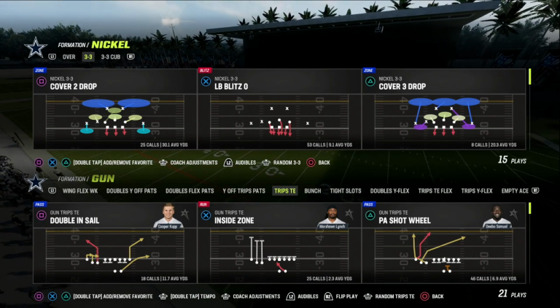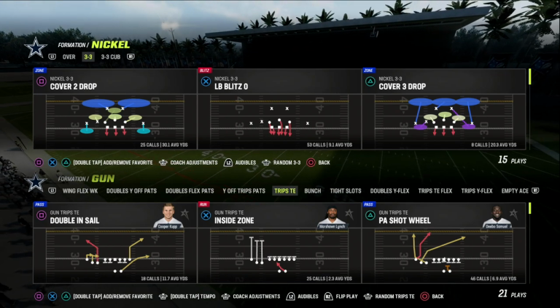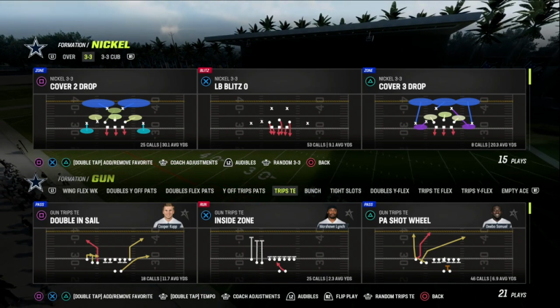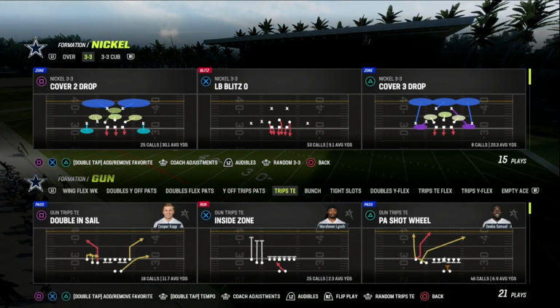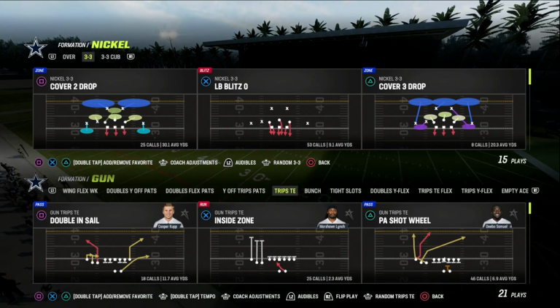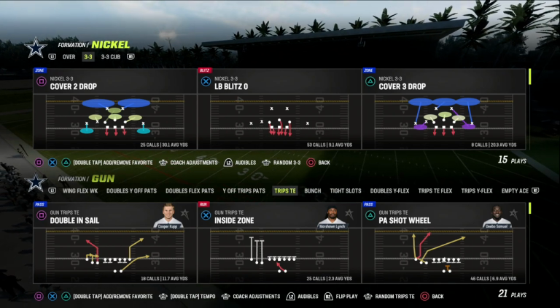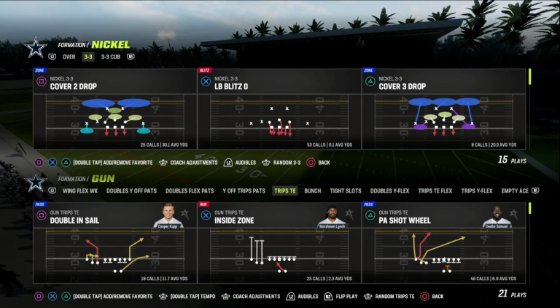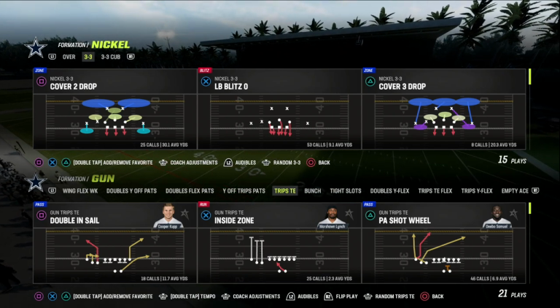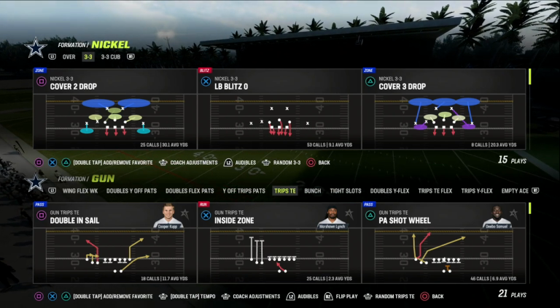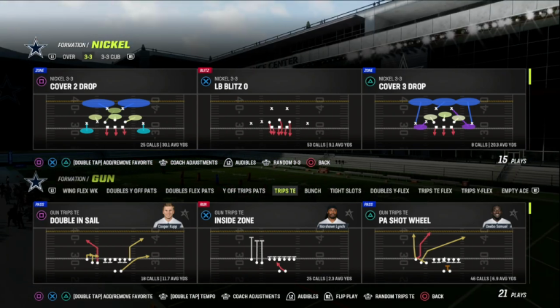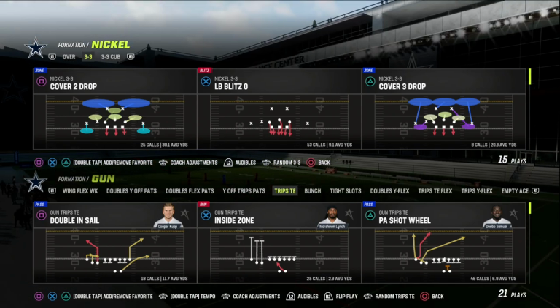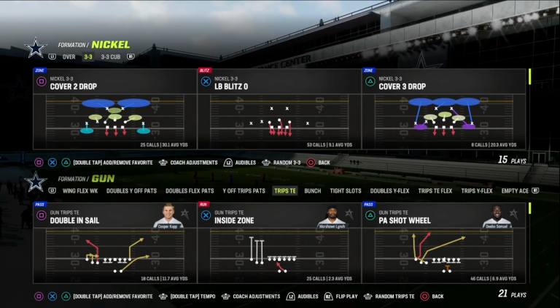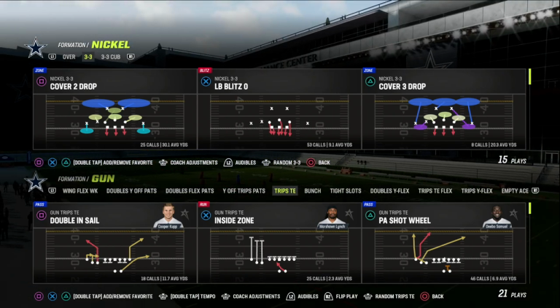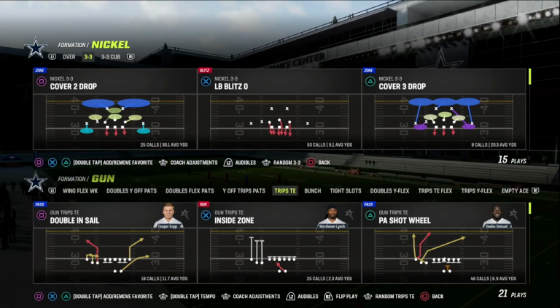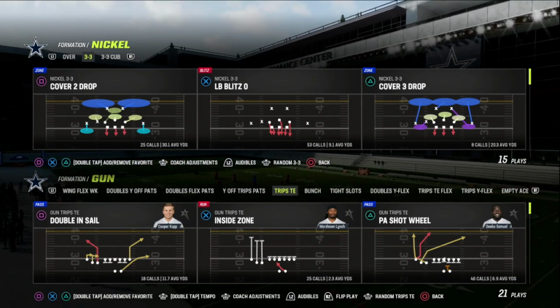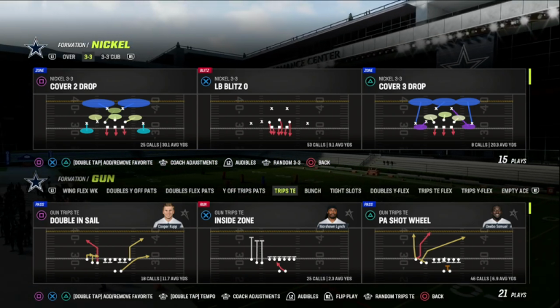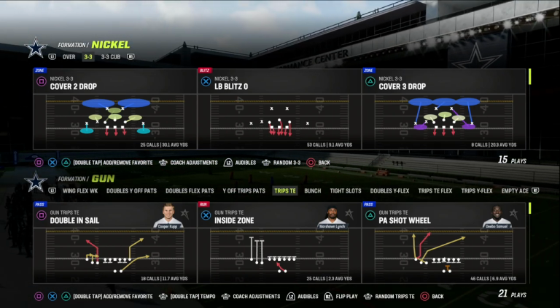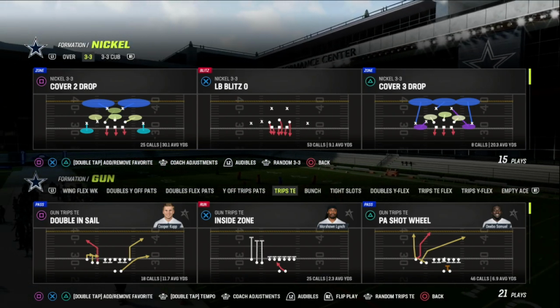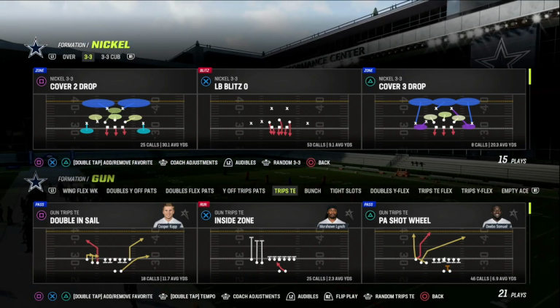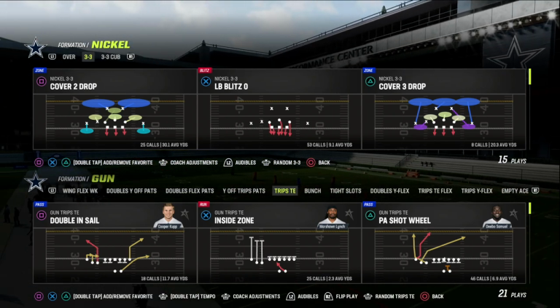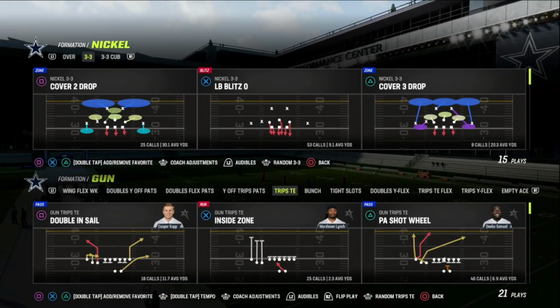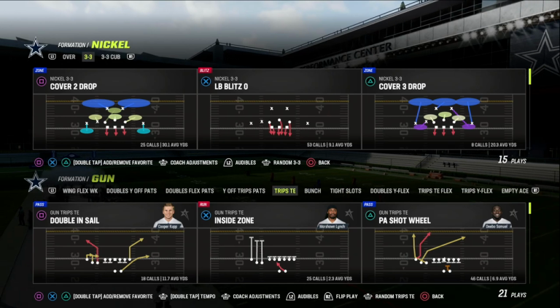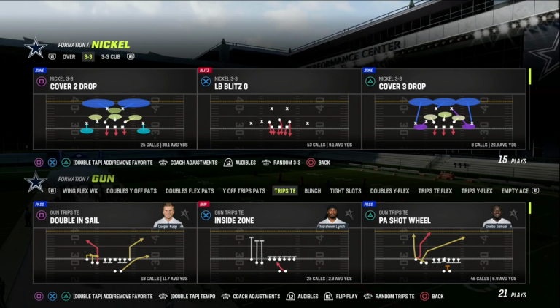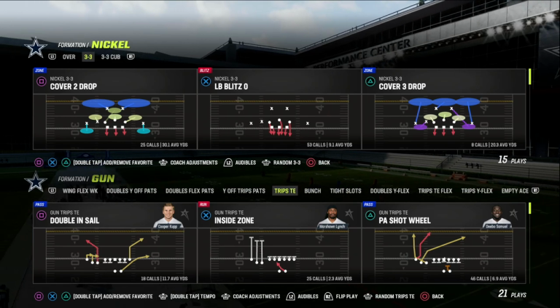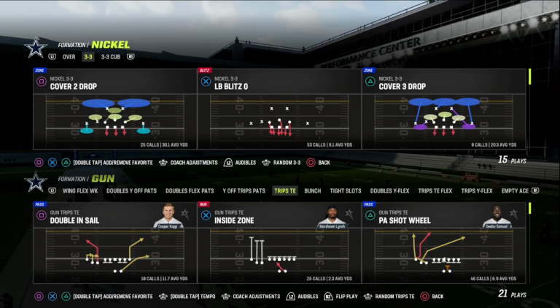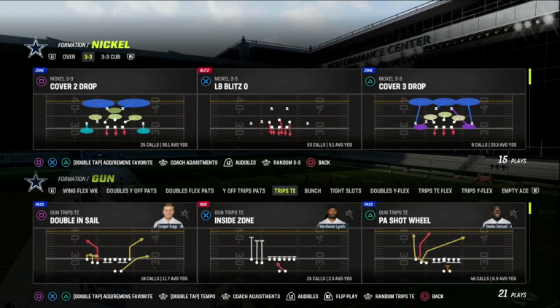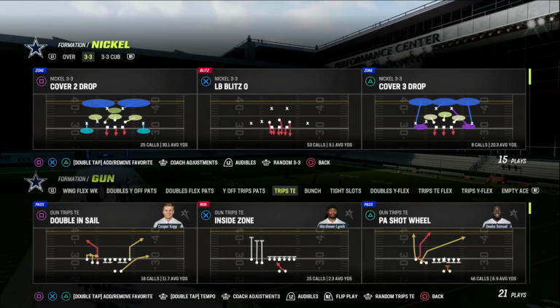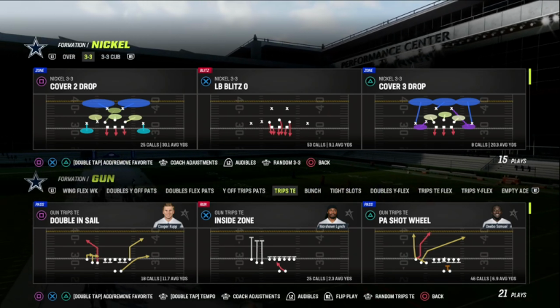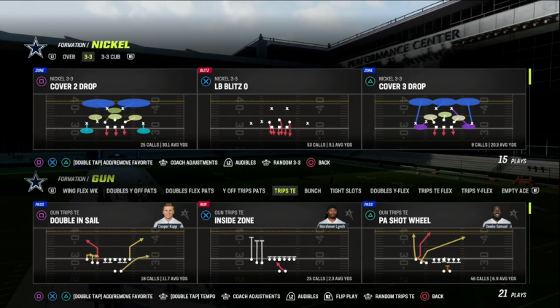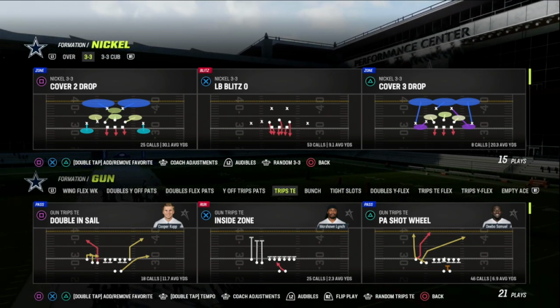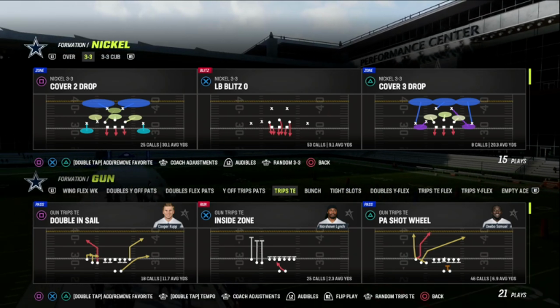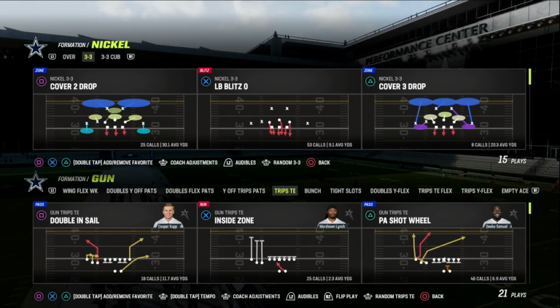In this video I'm going to show you the glitchiest blitz in Madden 23. It comes to us out of the Nickel 3-3 formation.